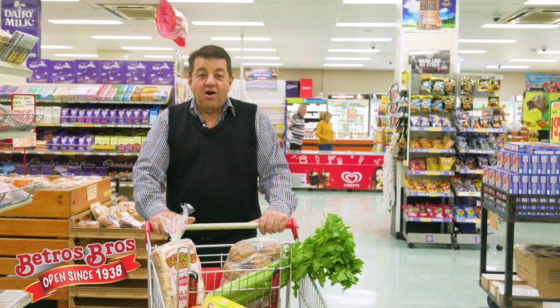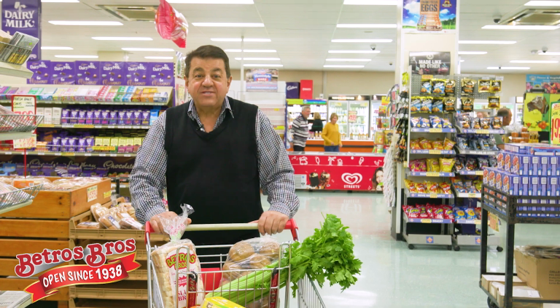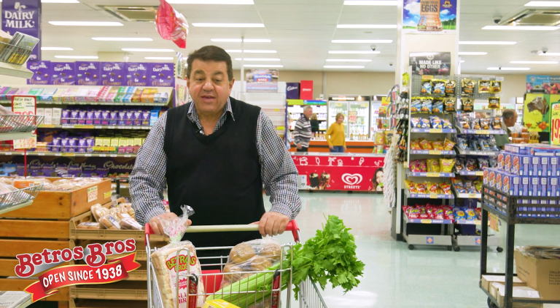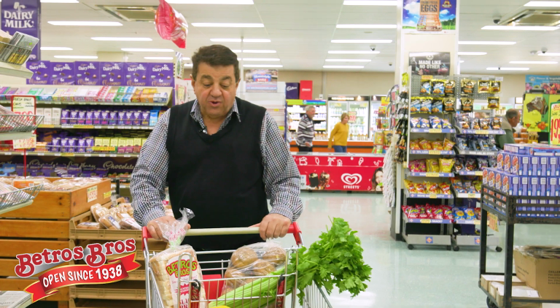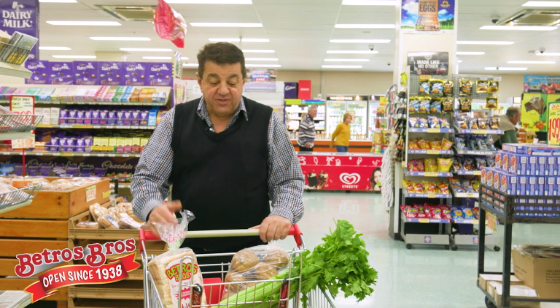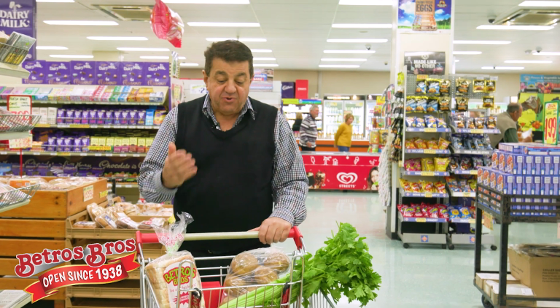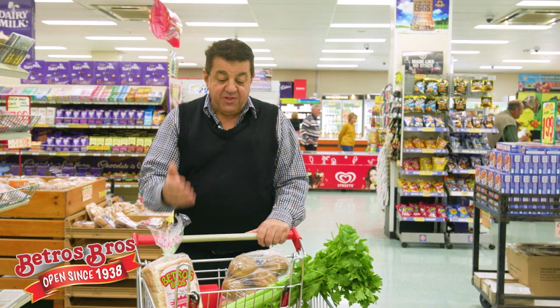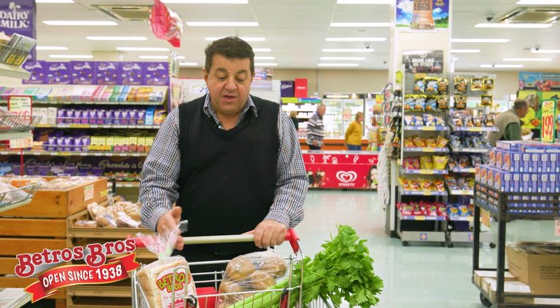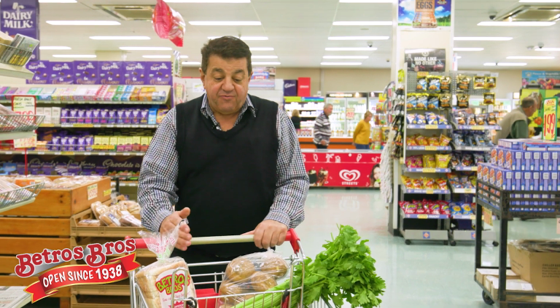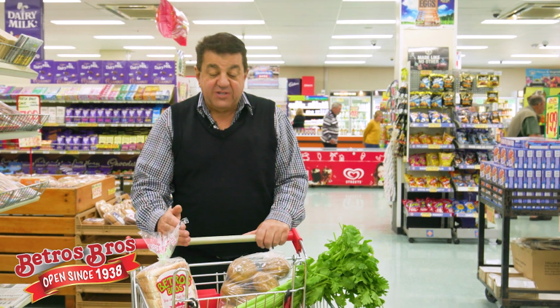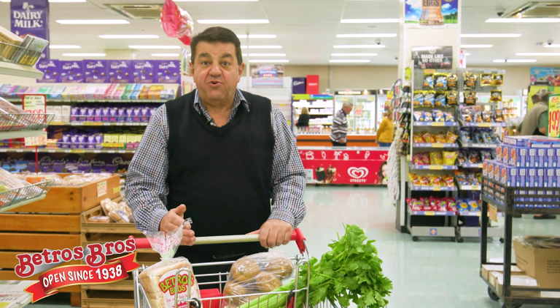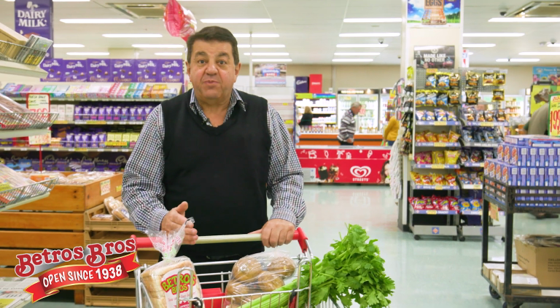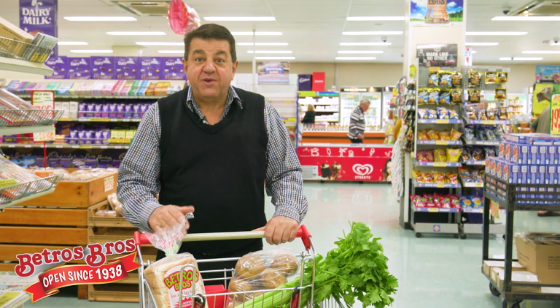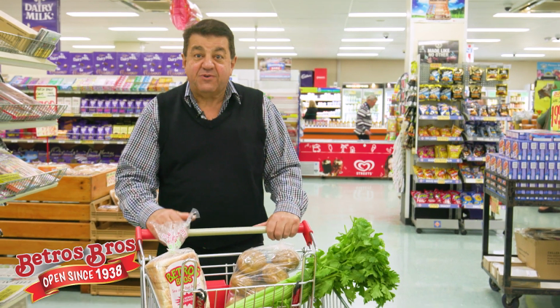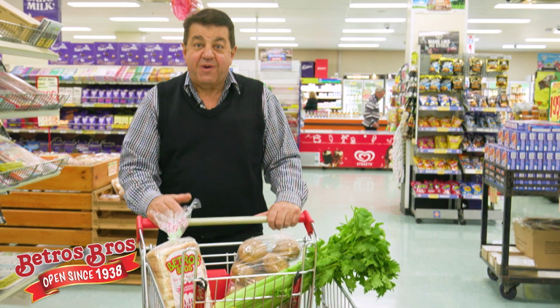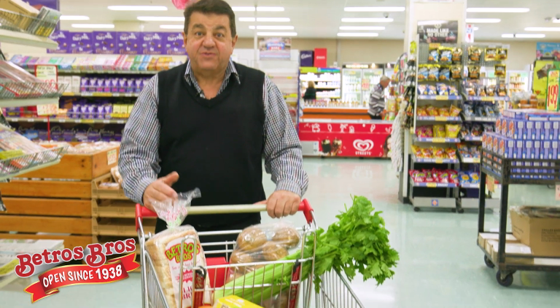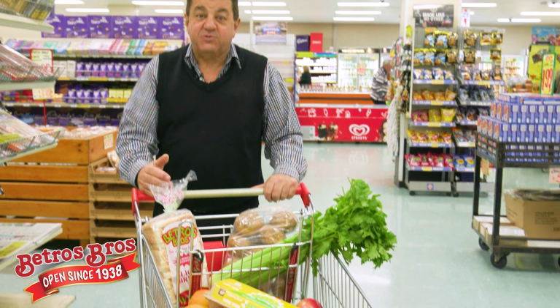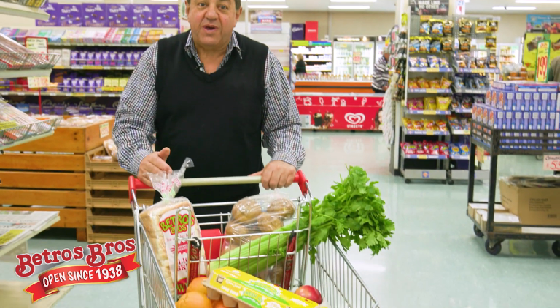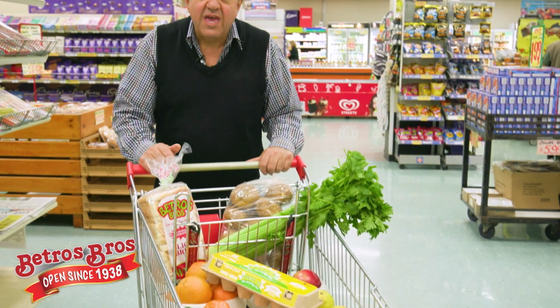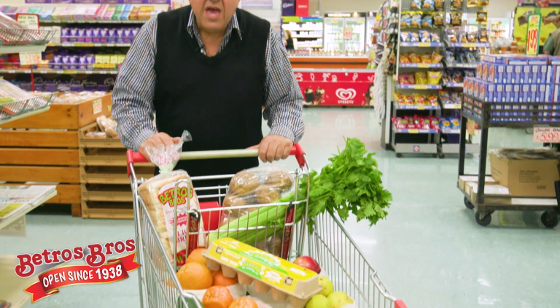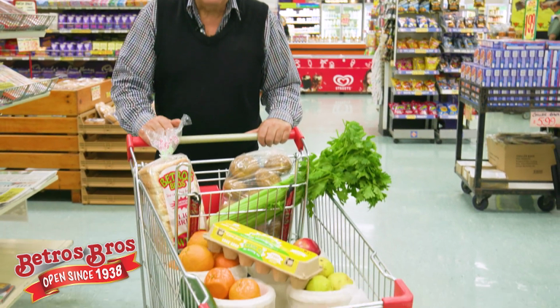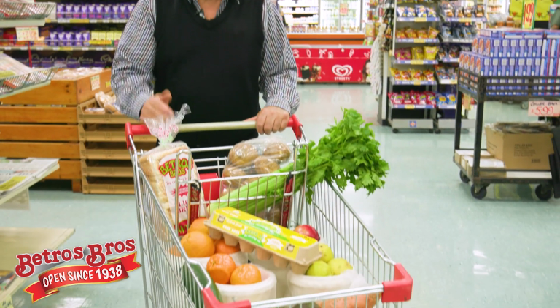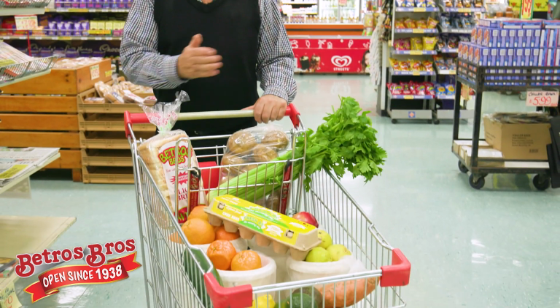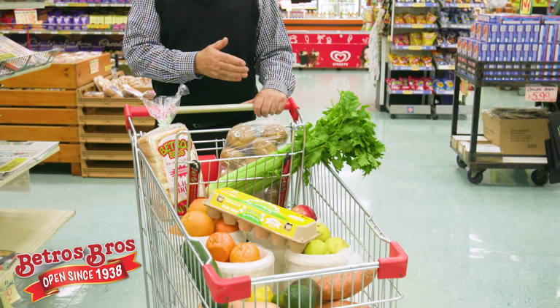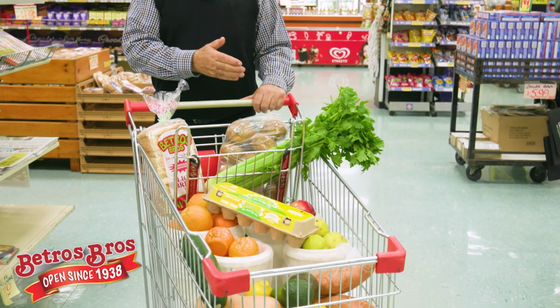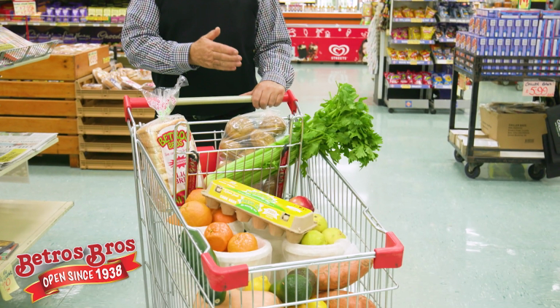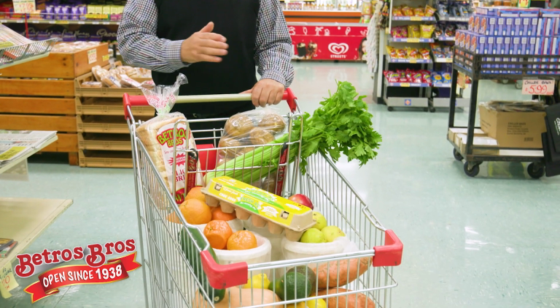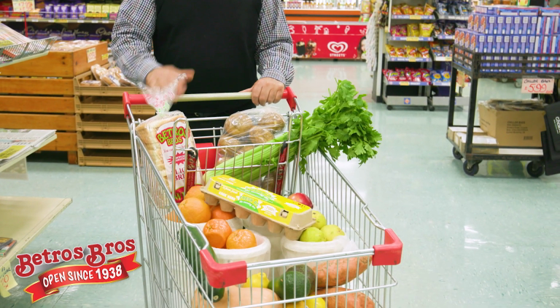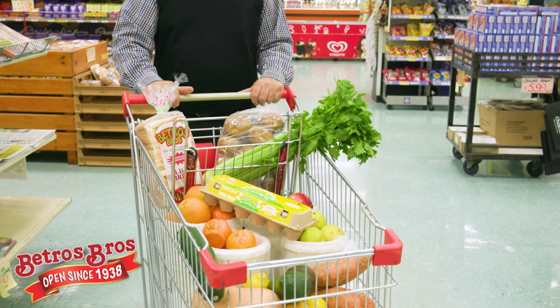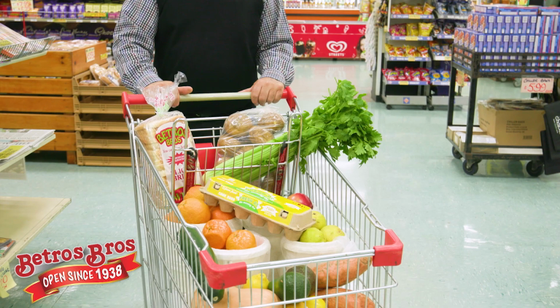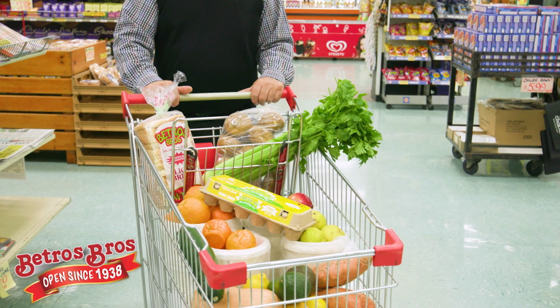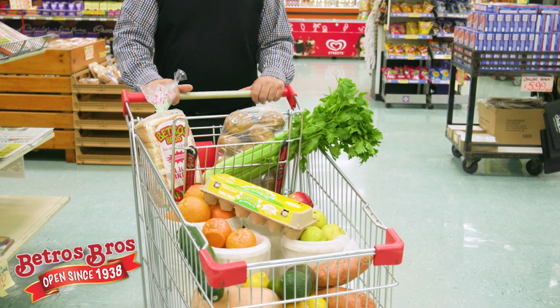Hi, take a look at this trolly load of fresh food at Beatross Brothers this week. Let's put this through the checkout and see what it comes to.